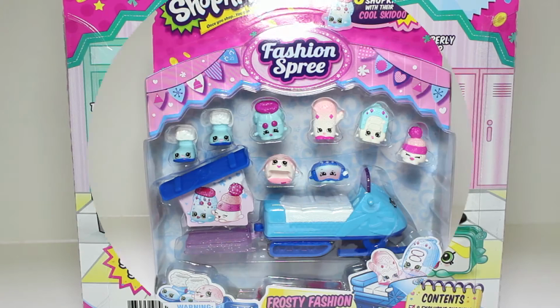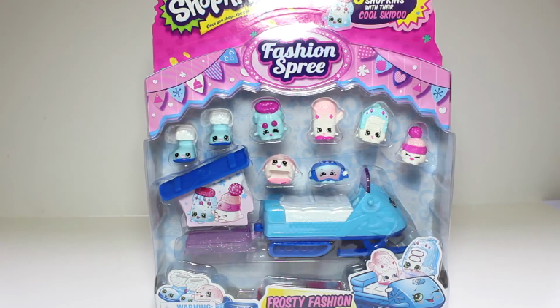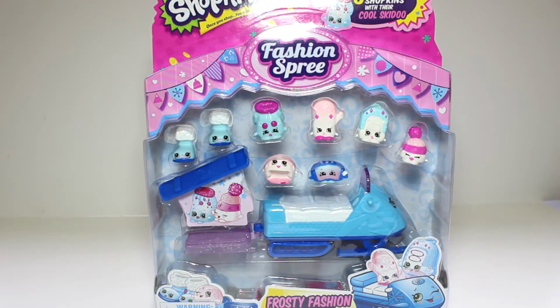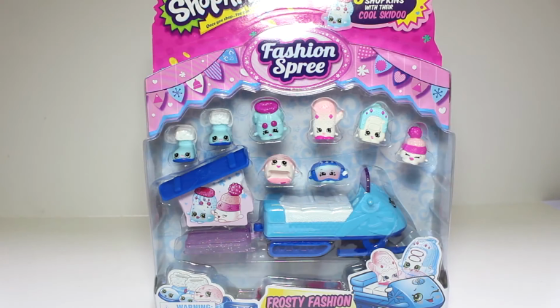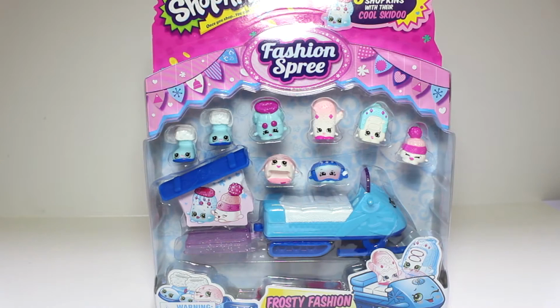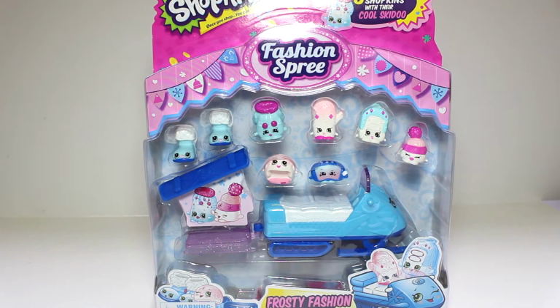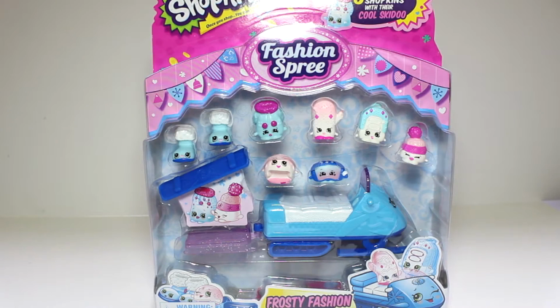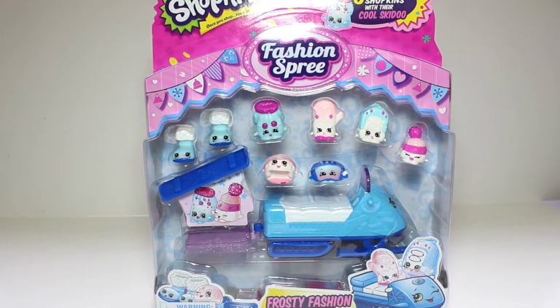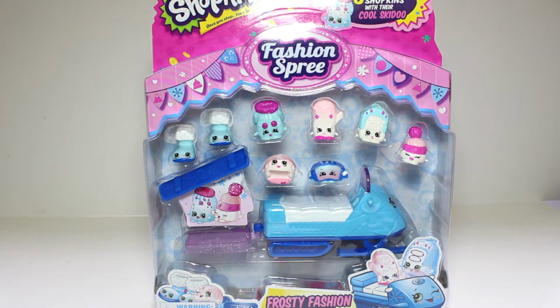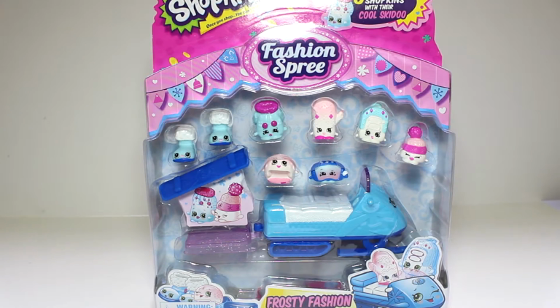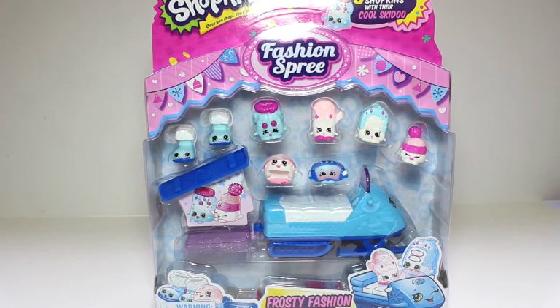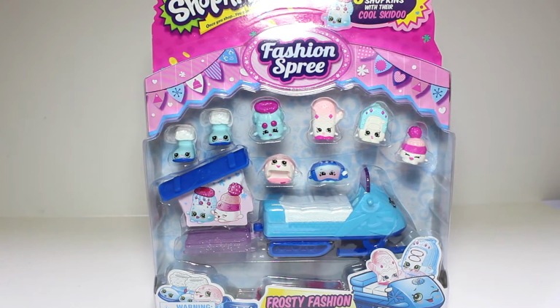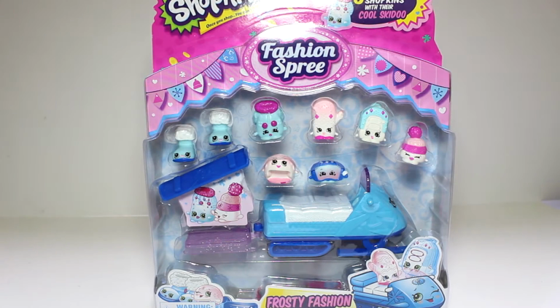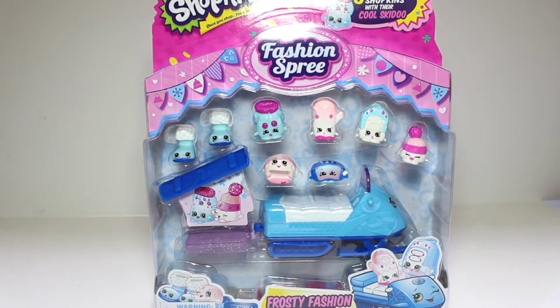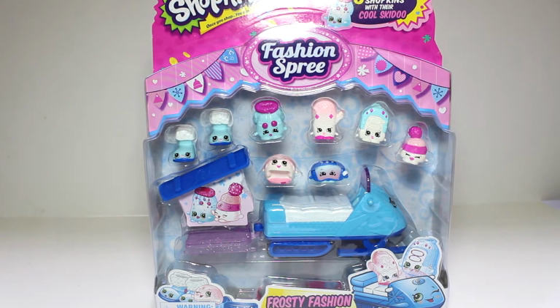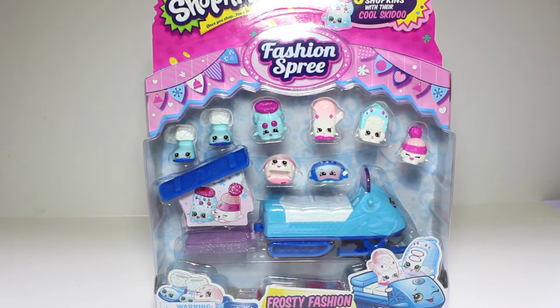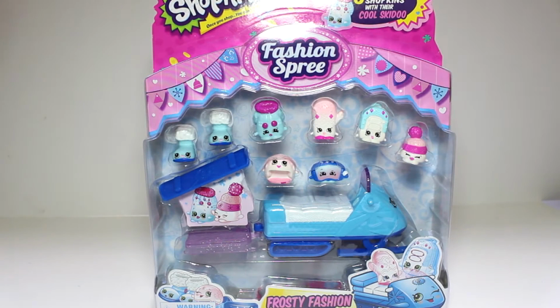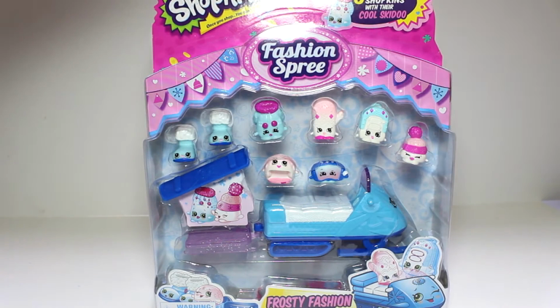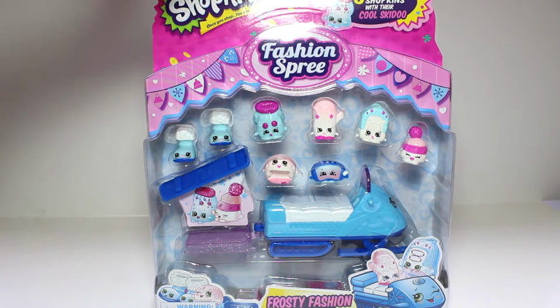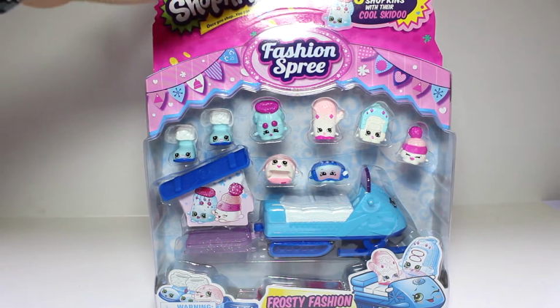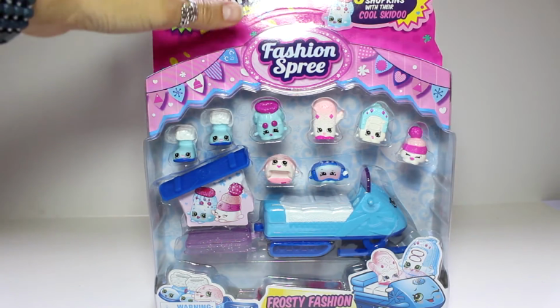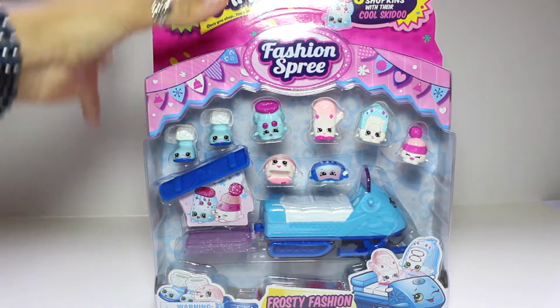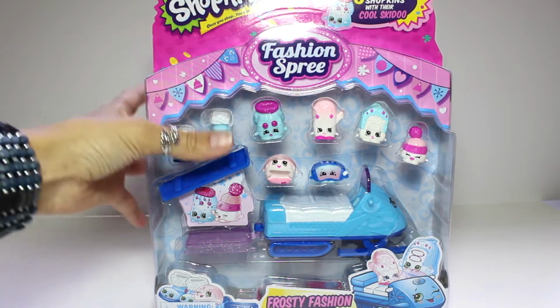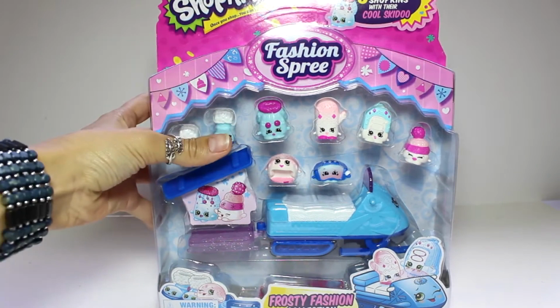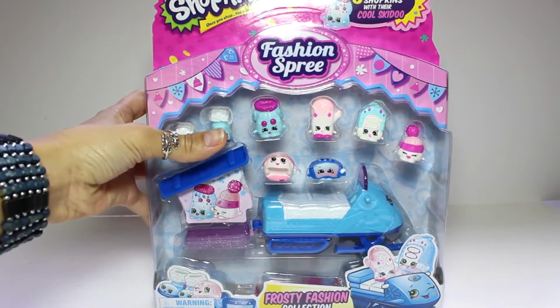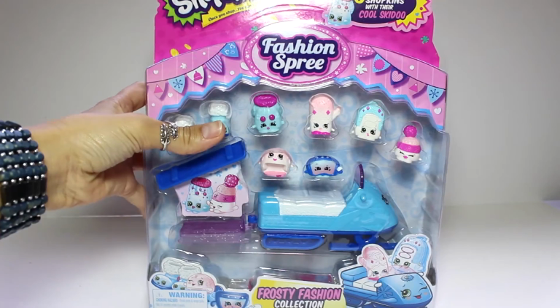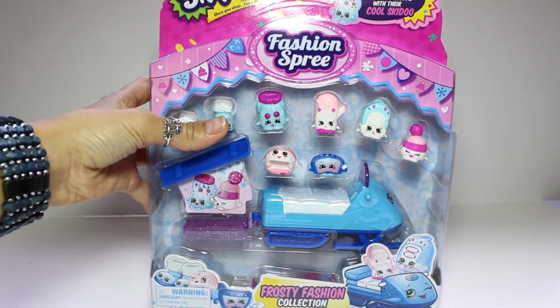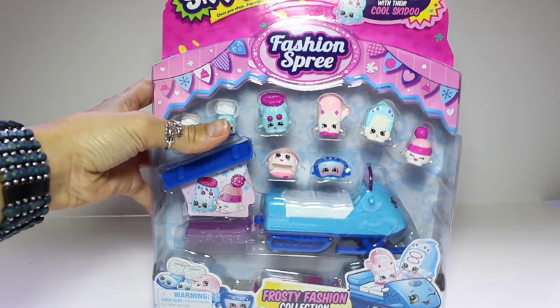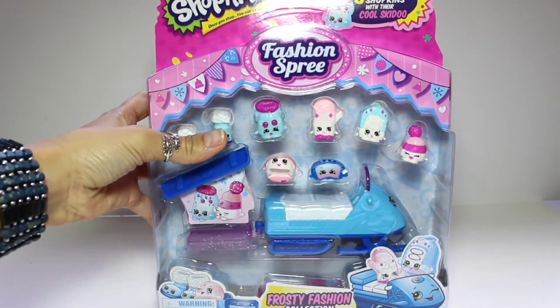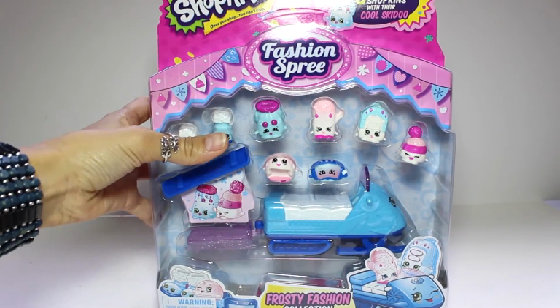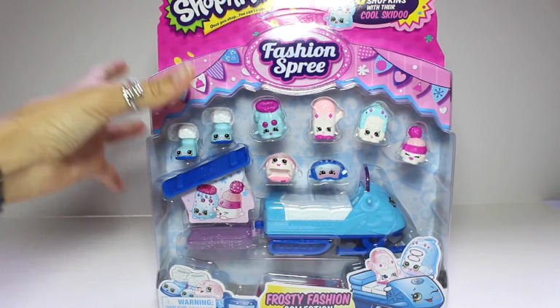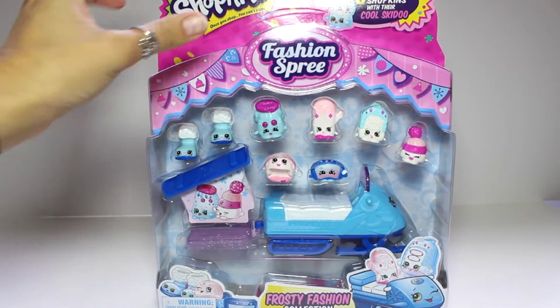Okay guys, I can't wait any longer, so let's go ahead and open up the Frosty Fashion Pack.